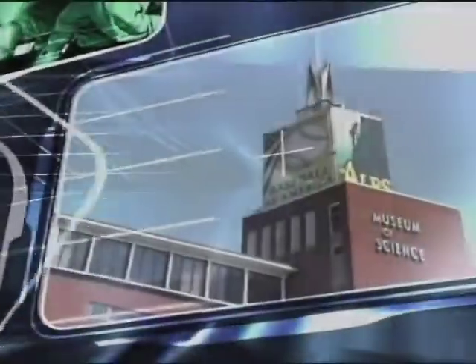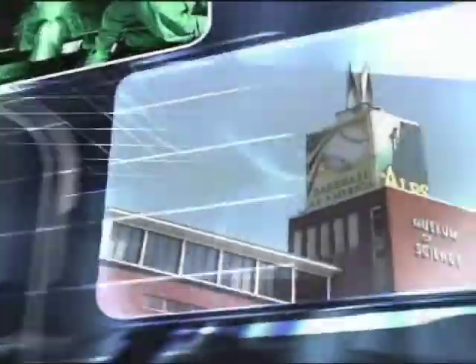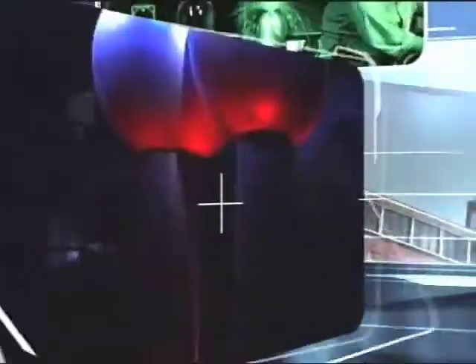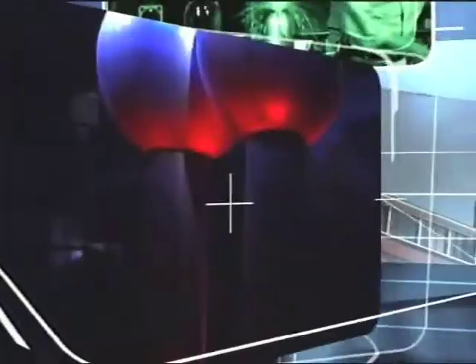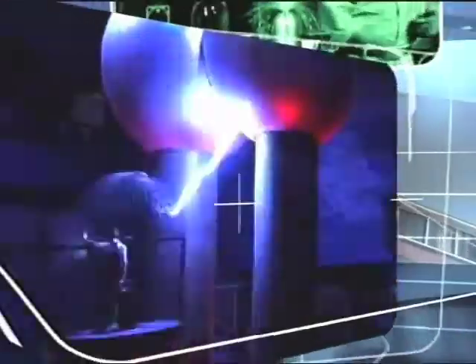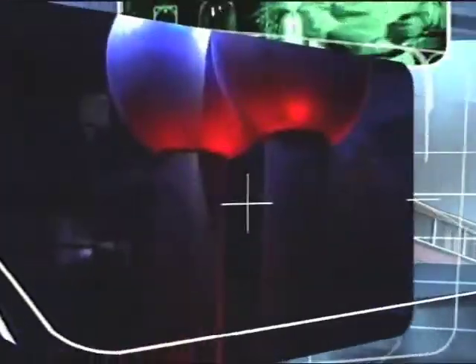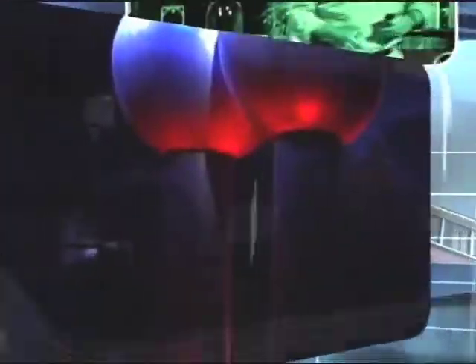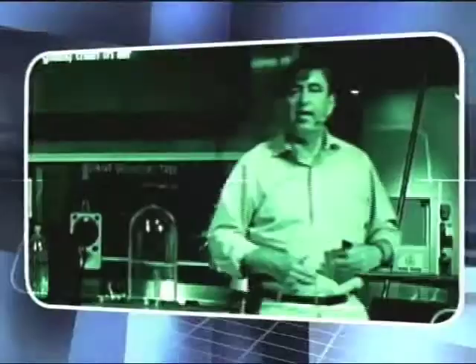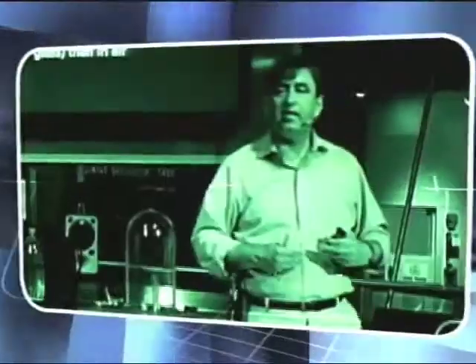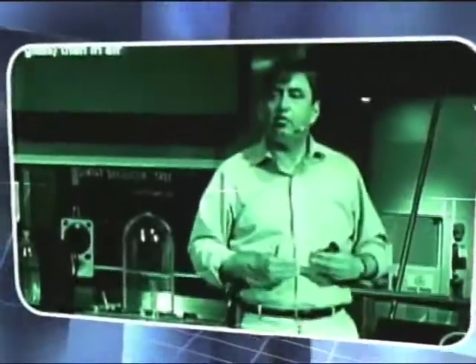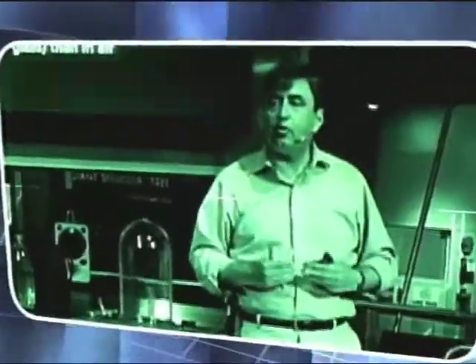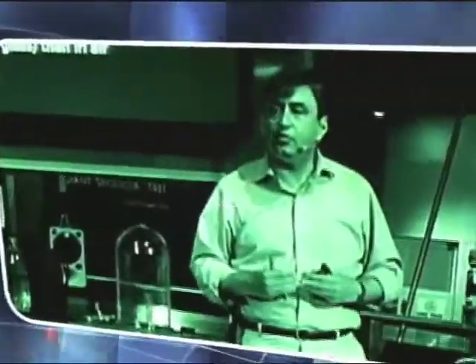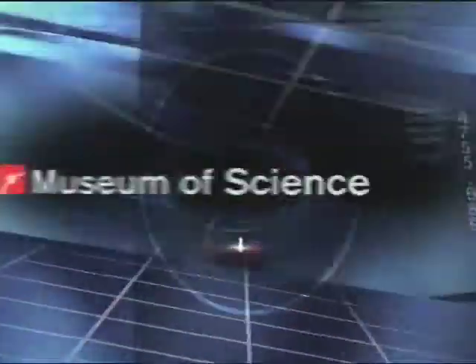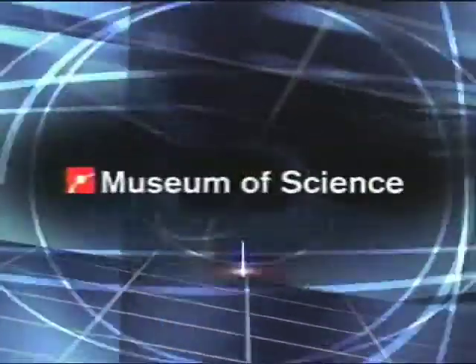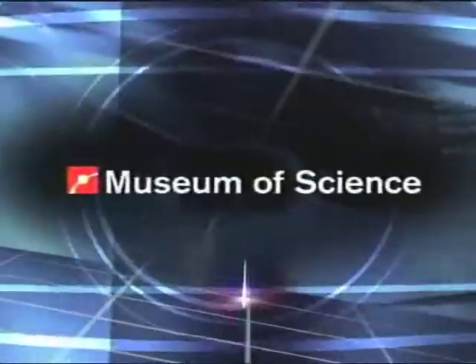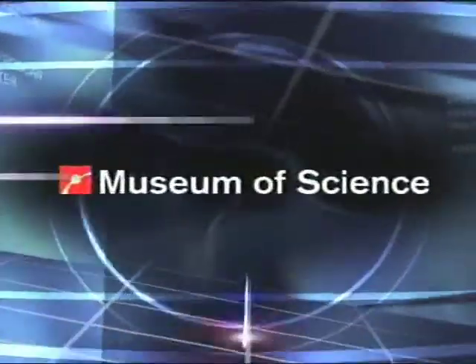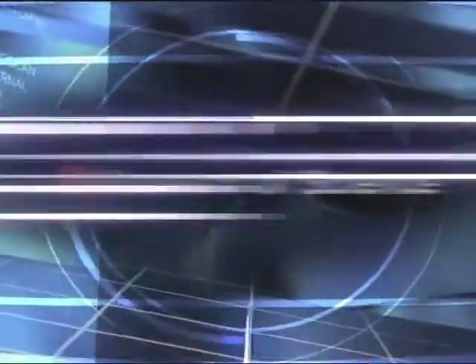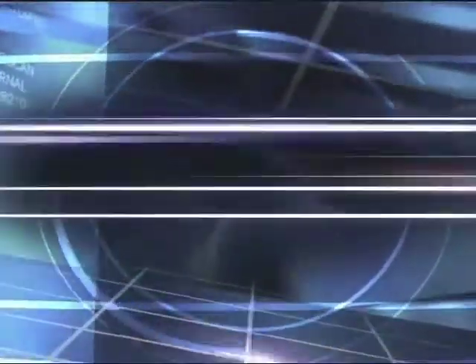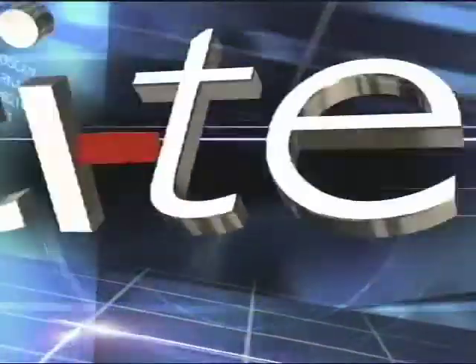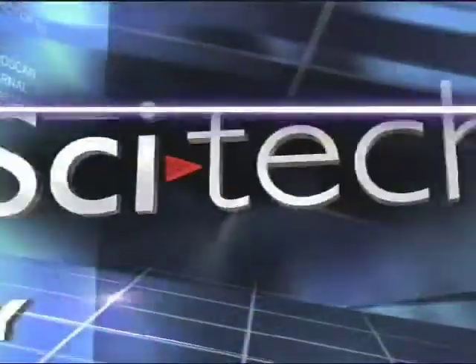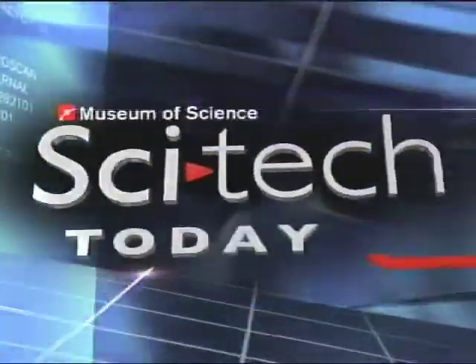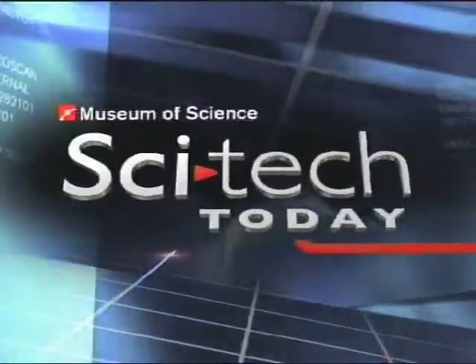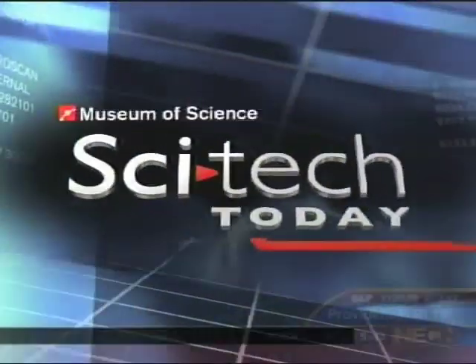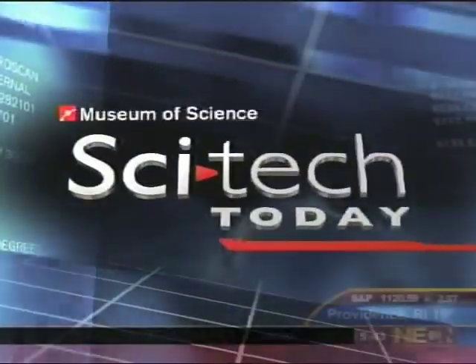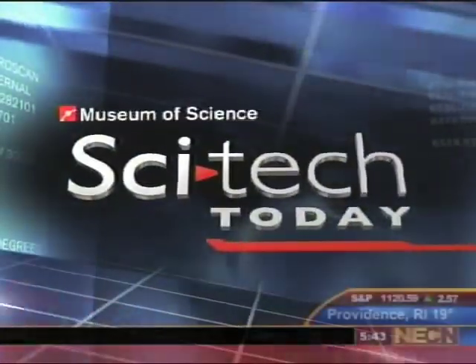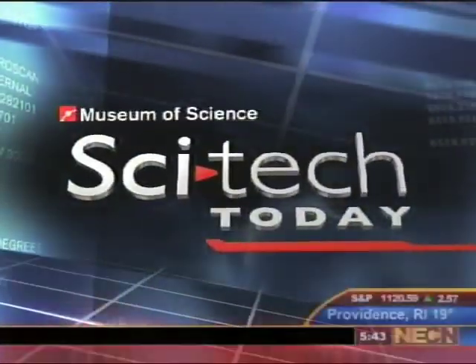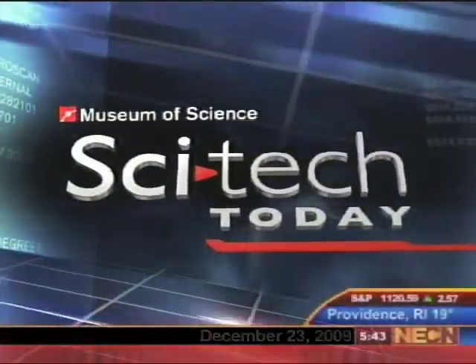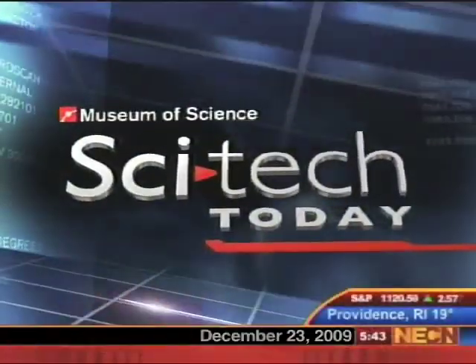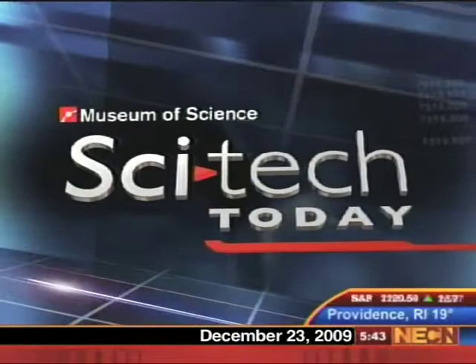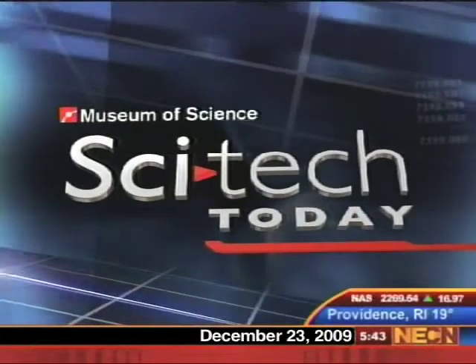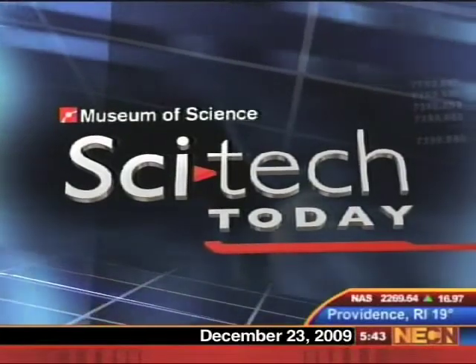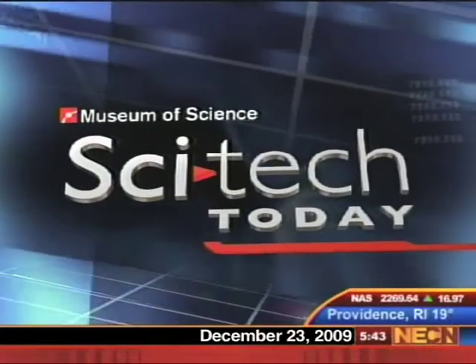Now from the Boston Museum of Science, Scitech Today on NECN.